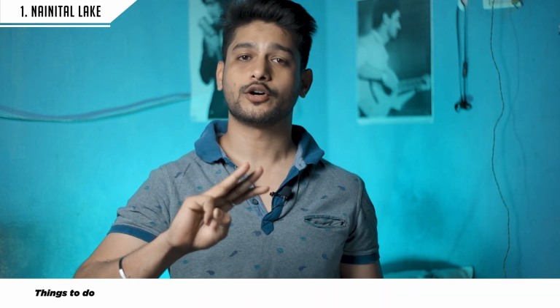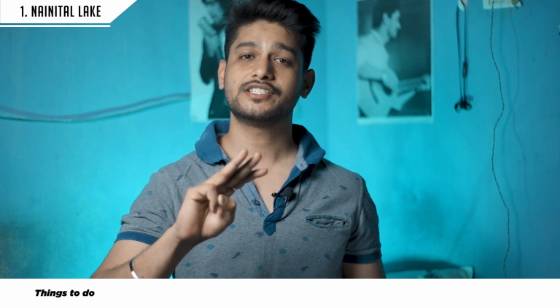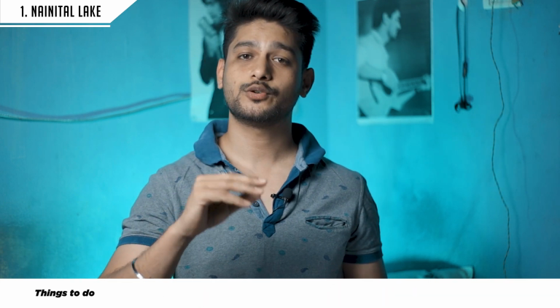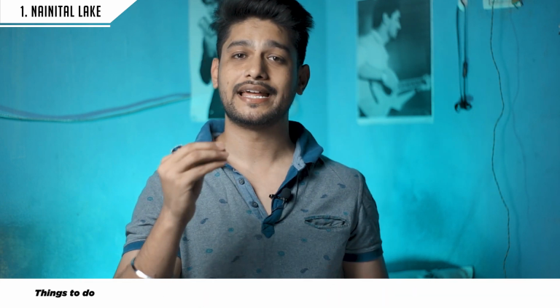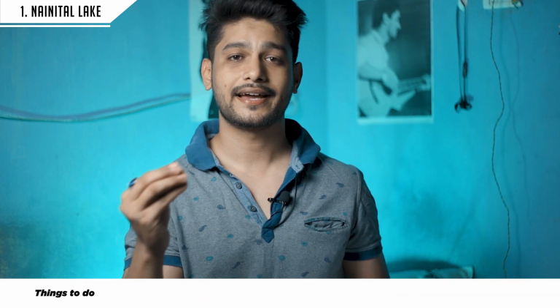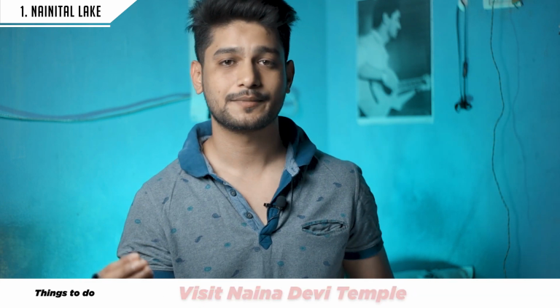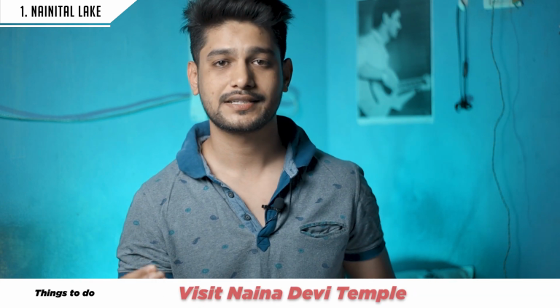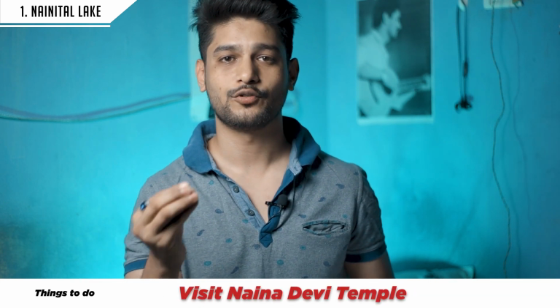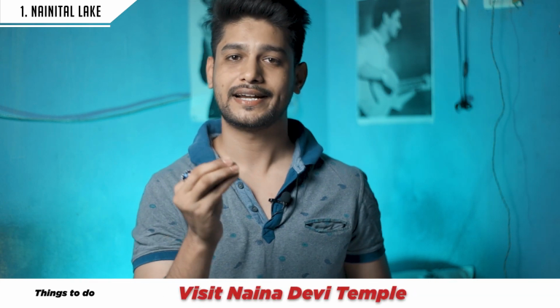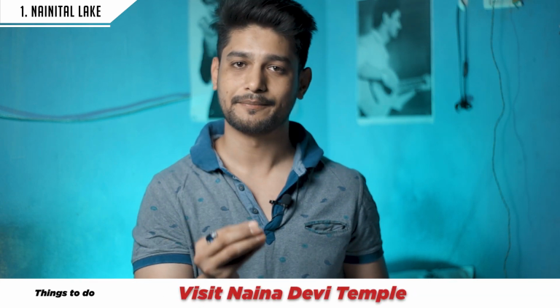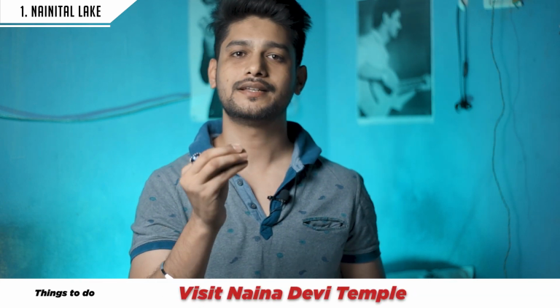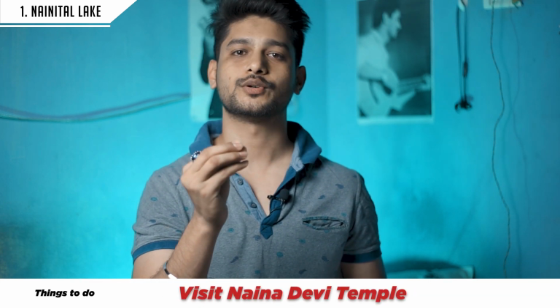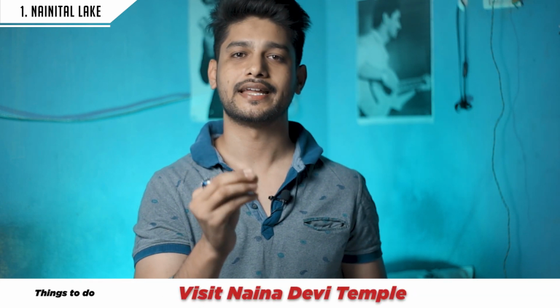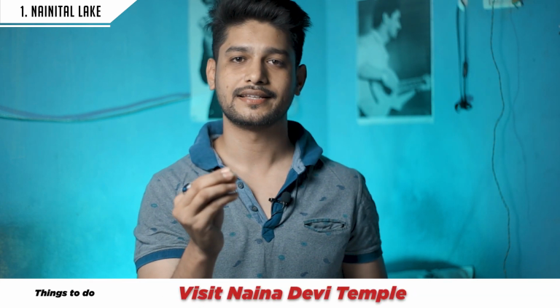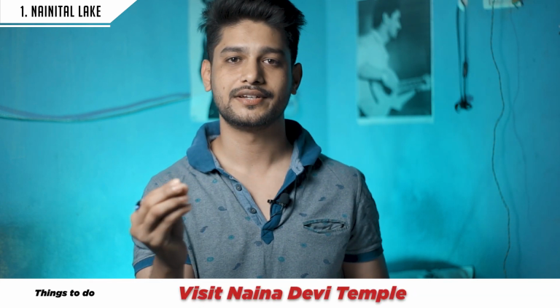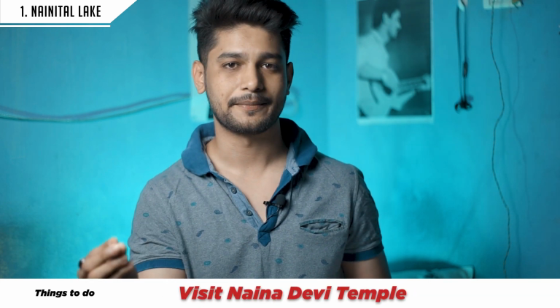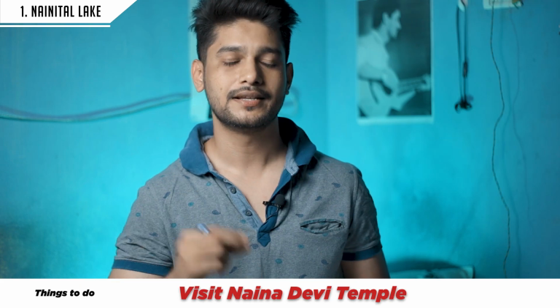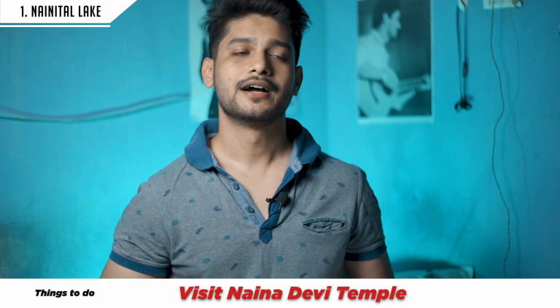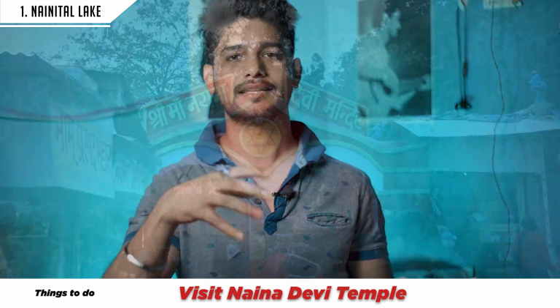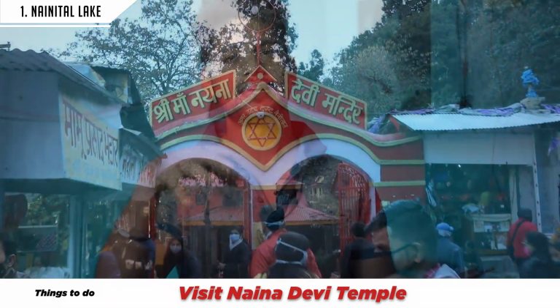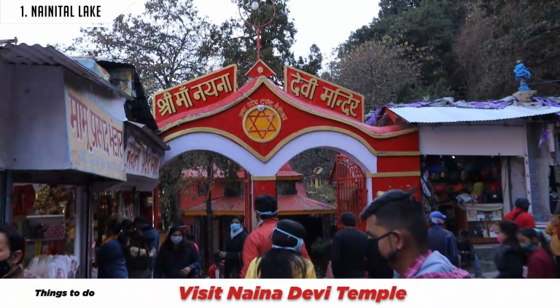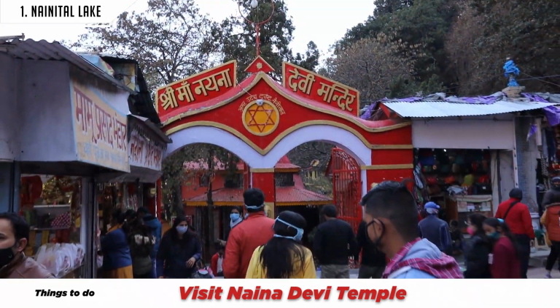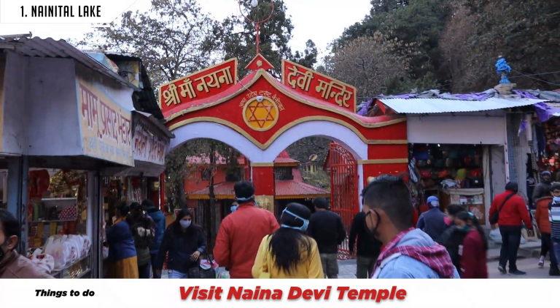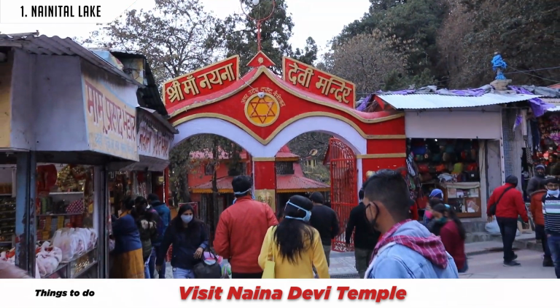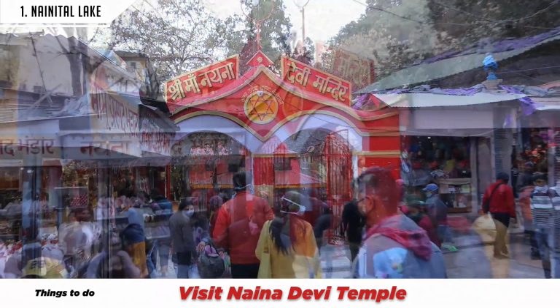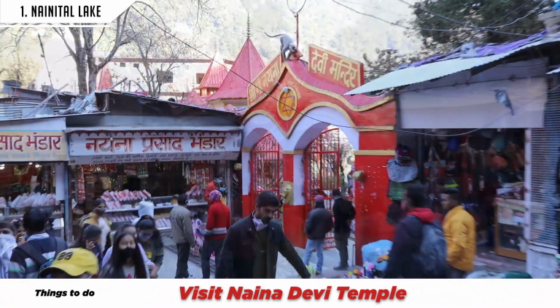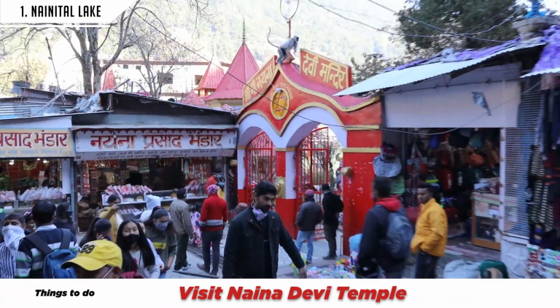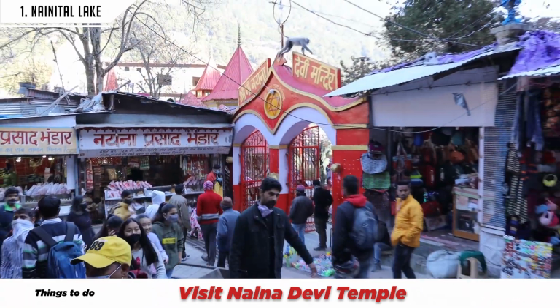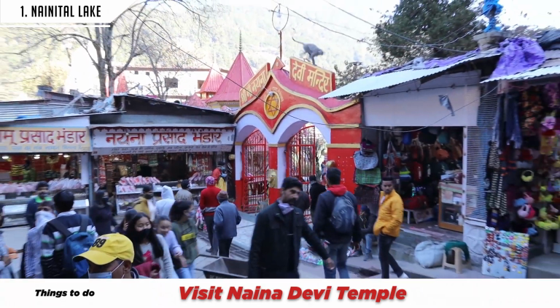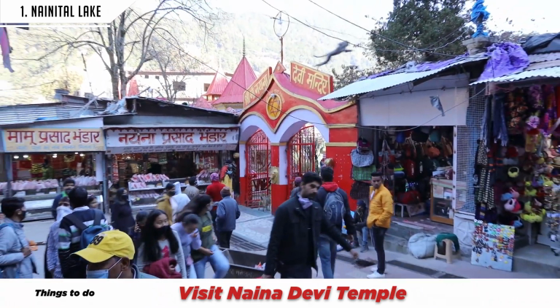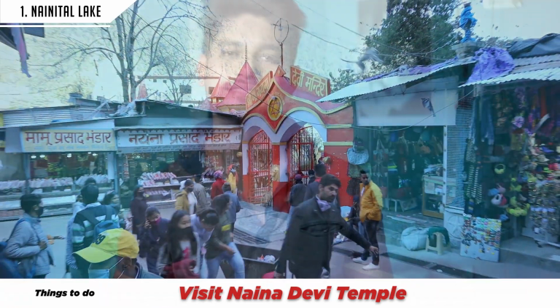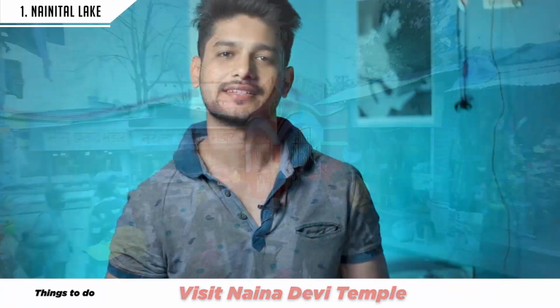The fourth thing at the lake is visiting the Nainadevi Temple, which is located on the lakeside. You can visit this temple.